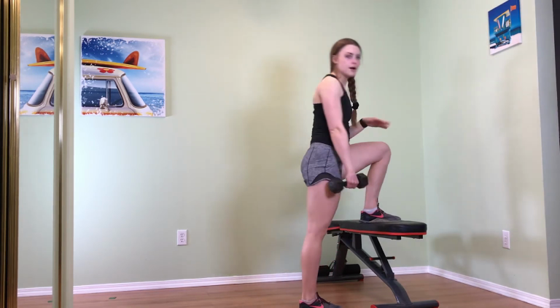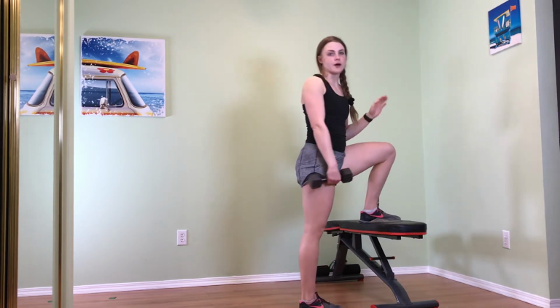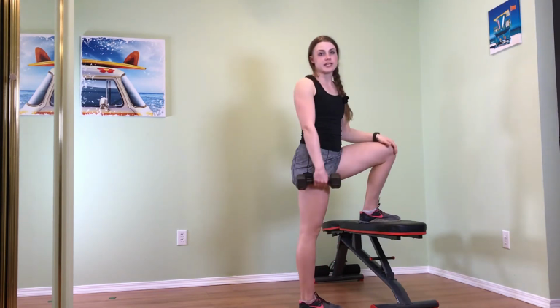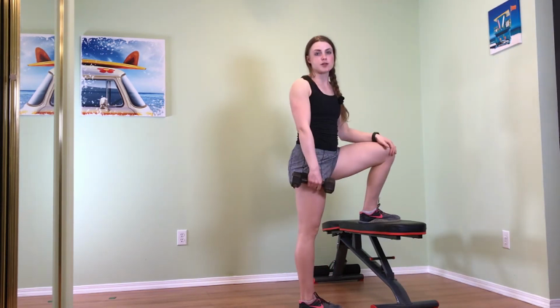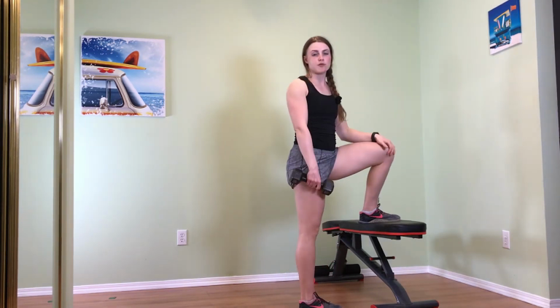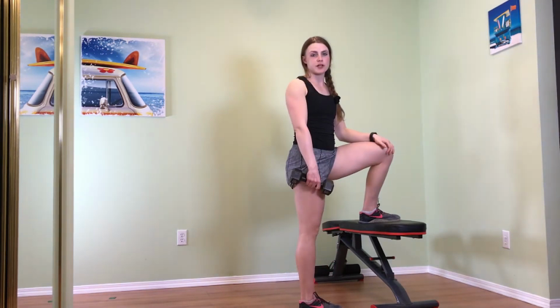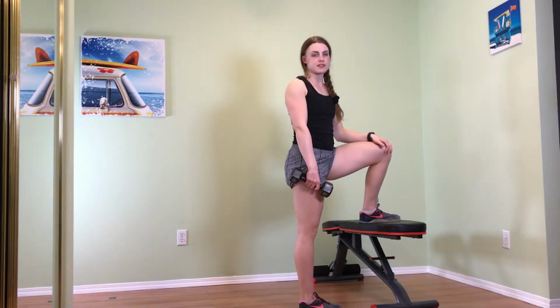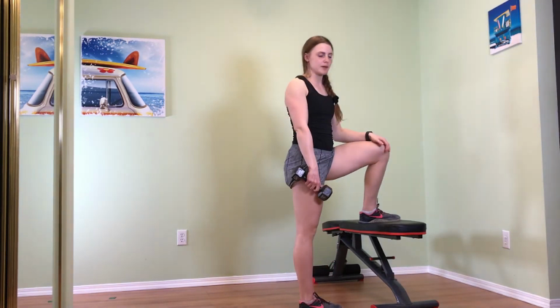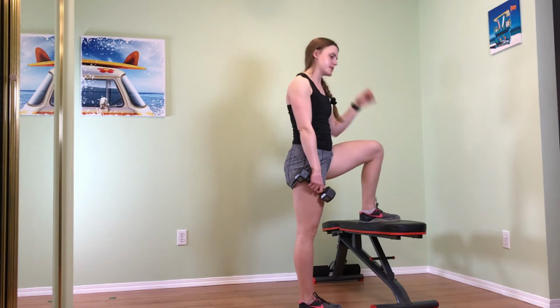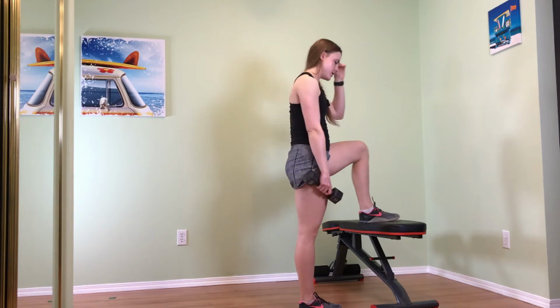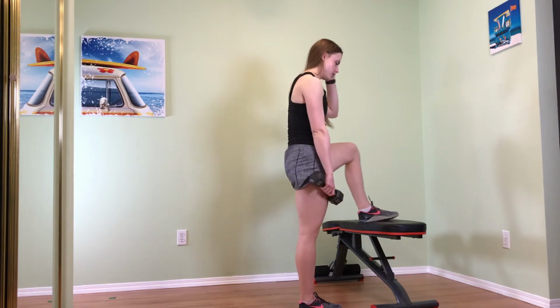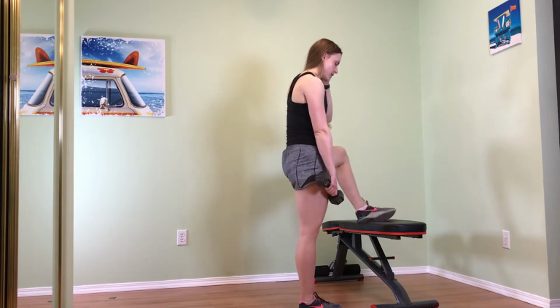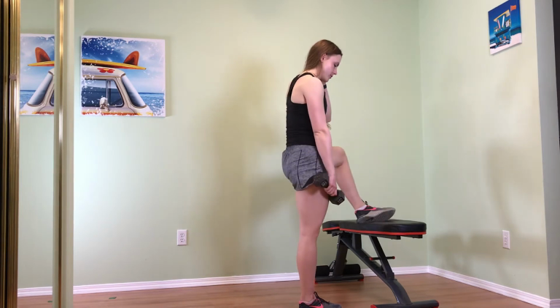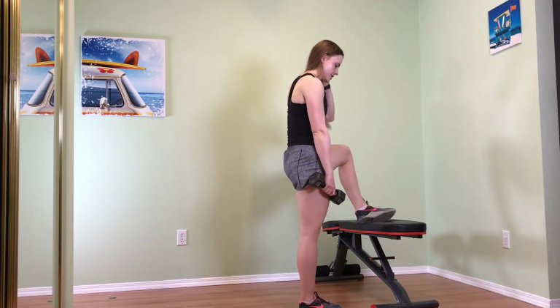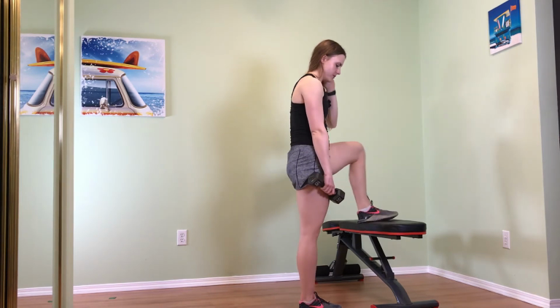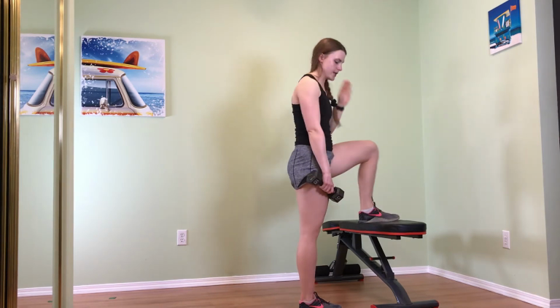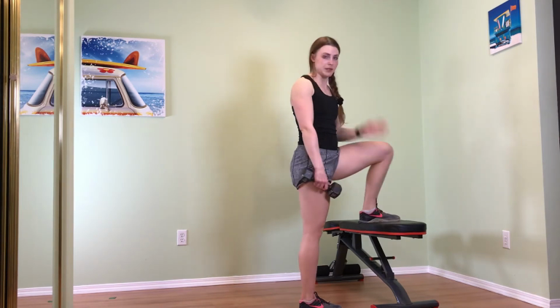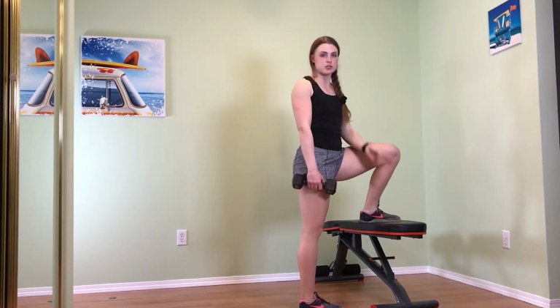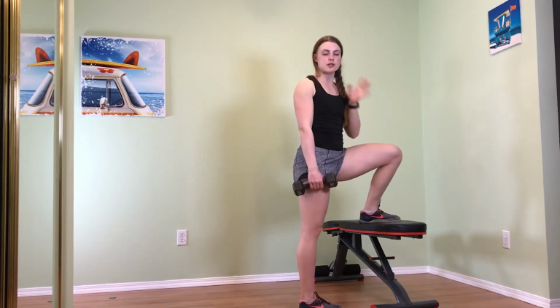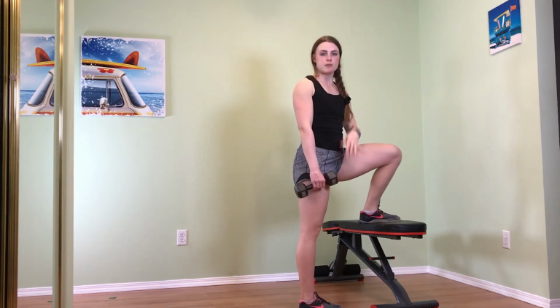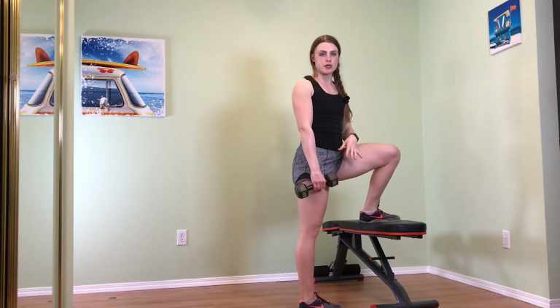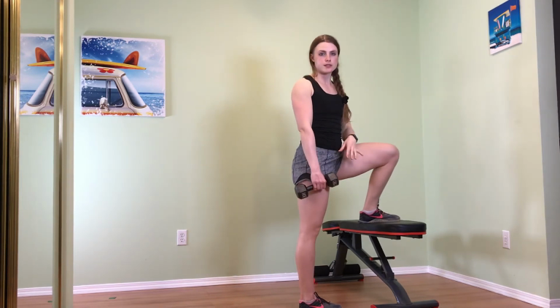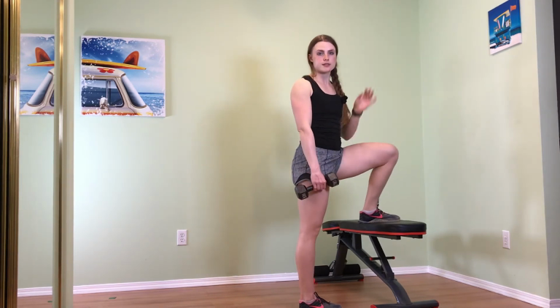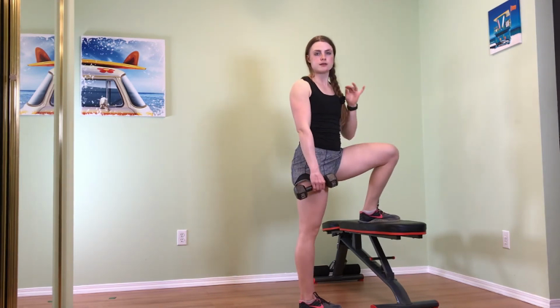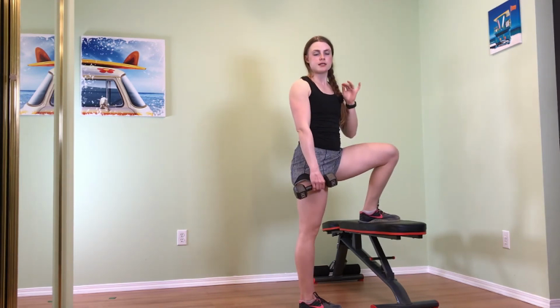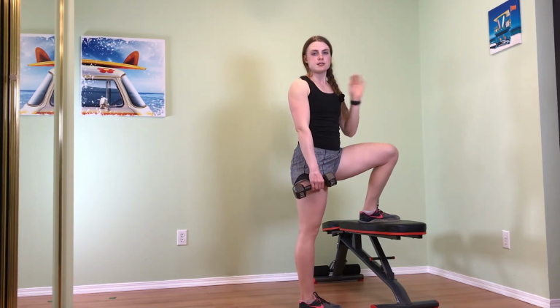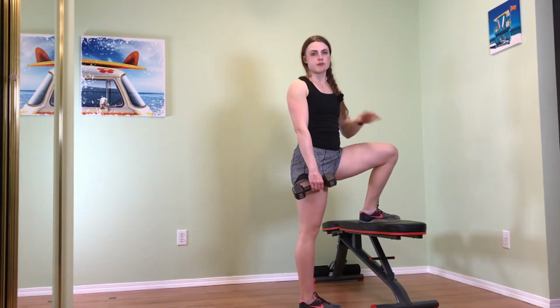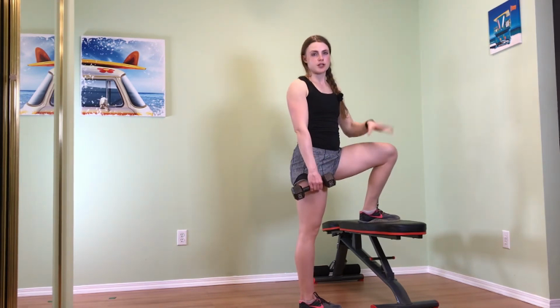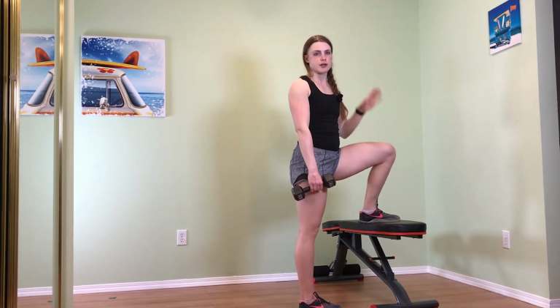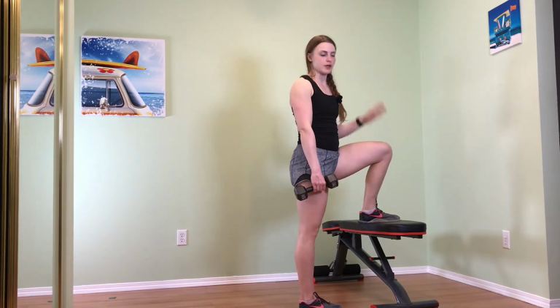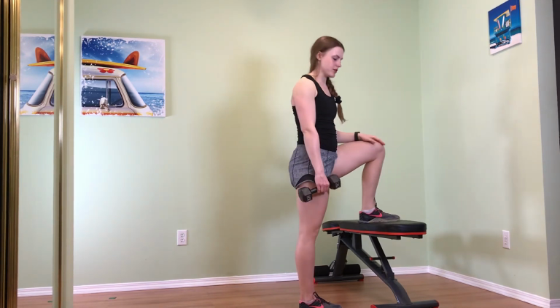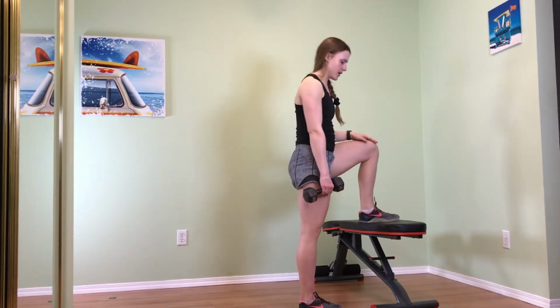For your step ups, you are going to want to find a bench, box, sofa chair, whatever you've got.